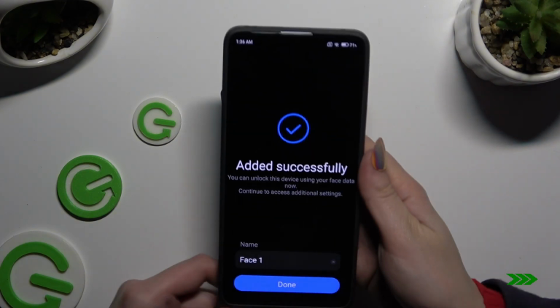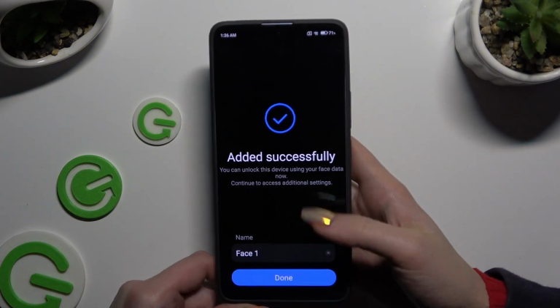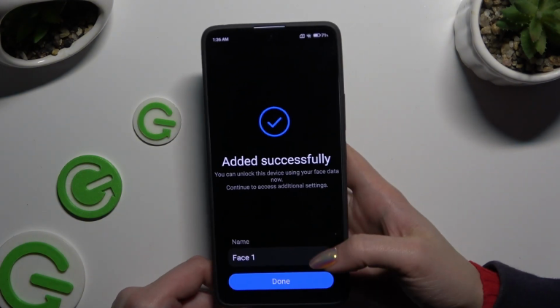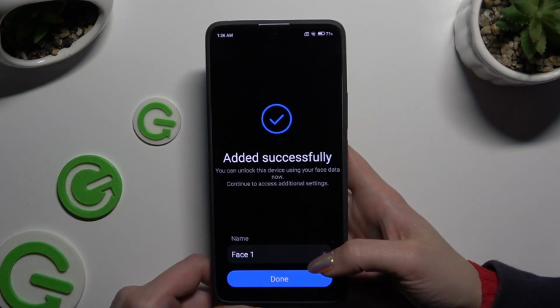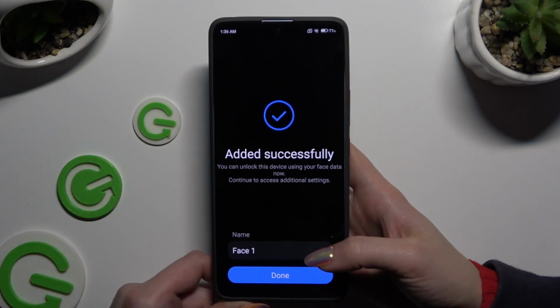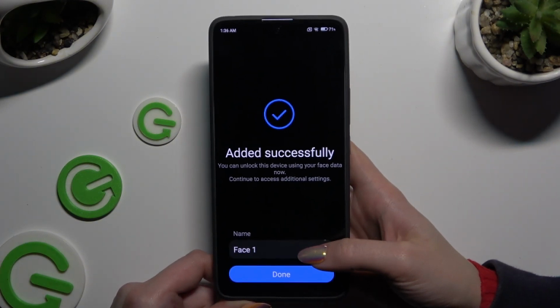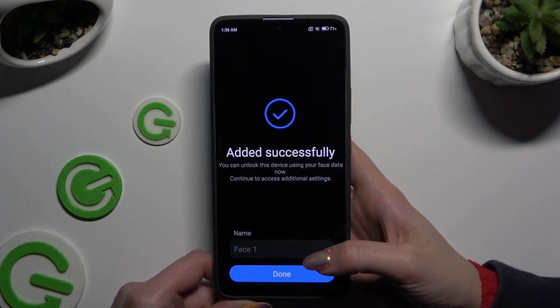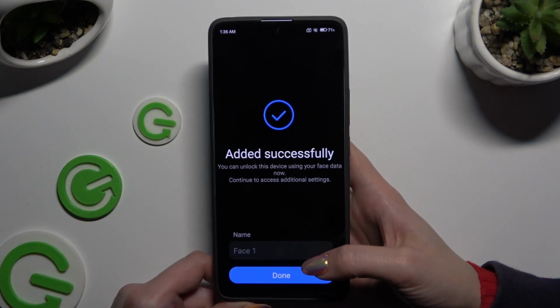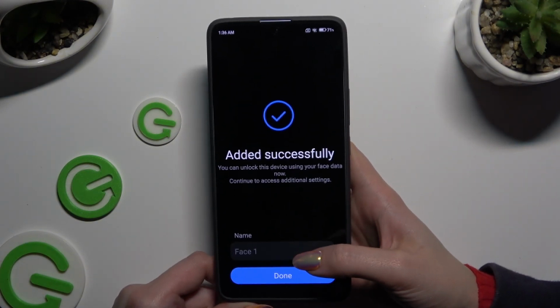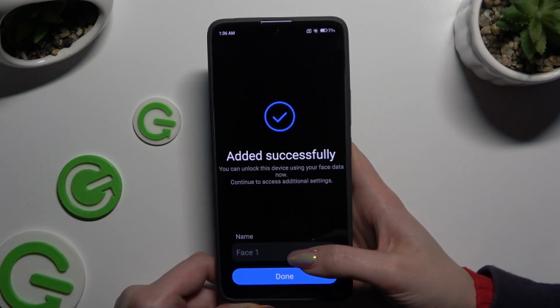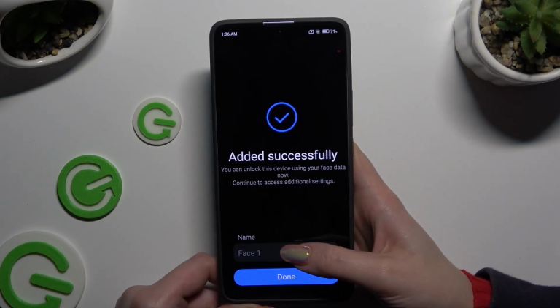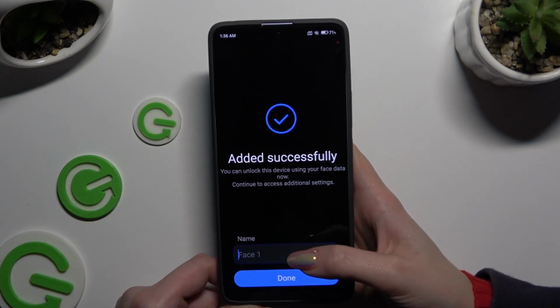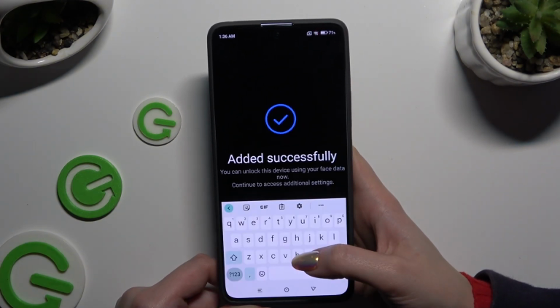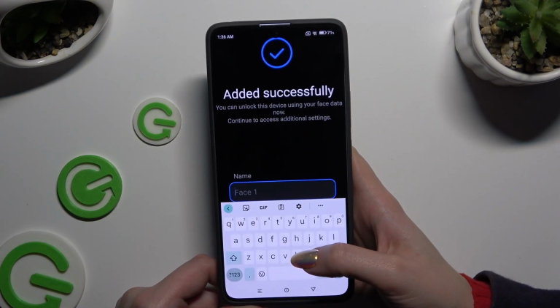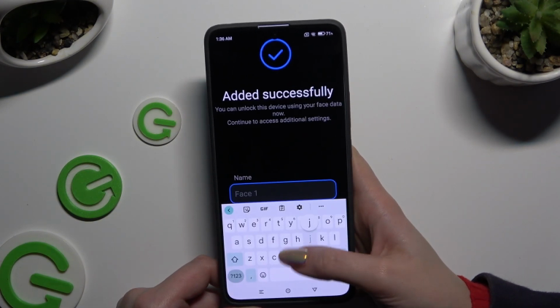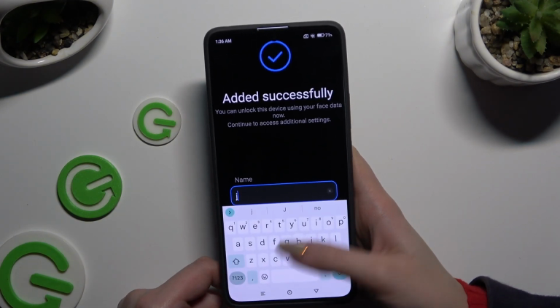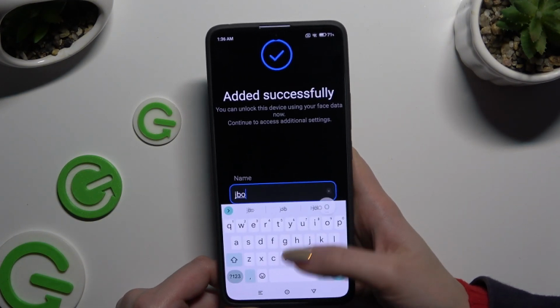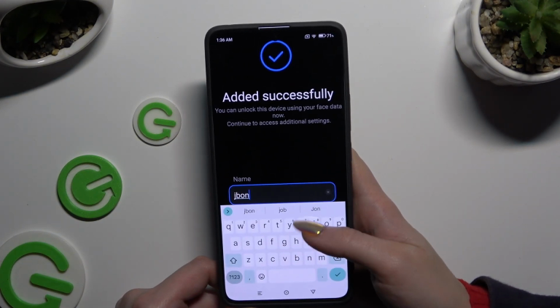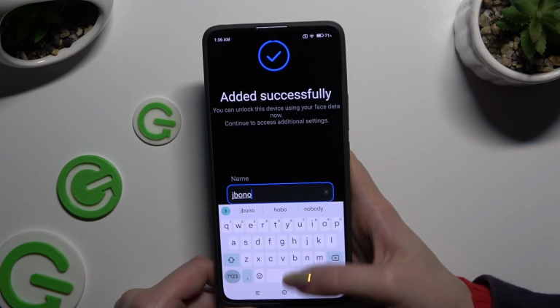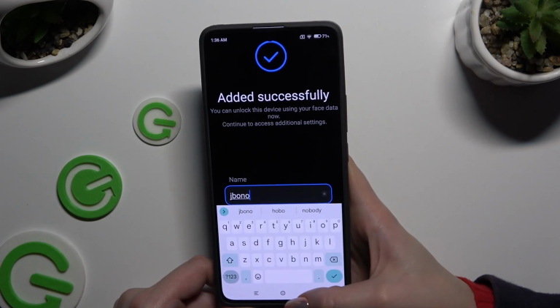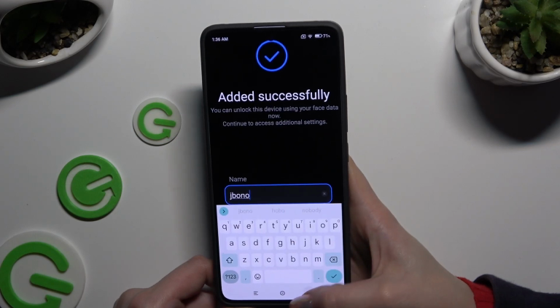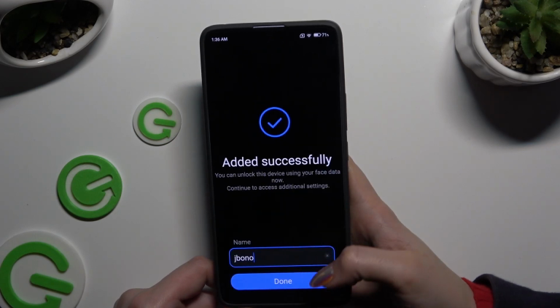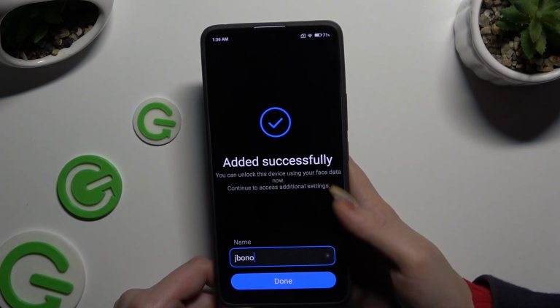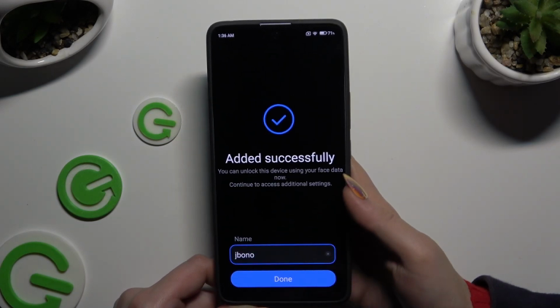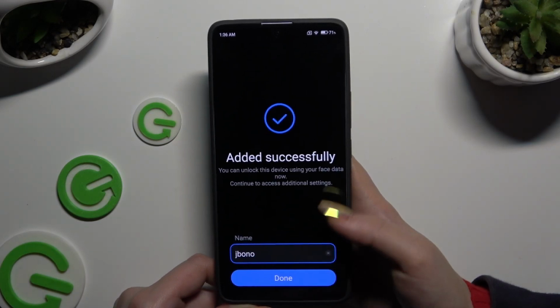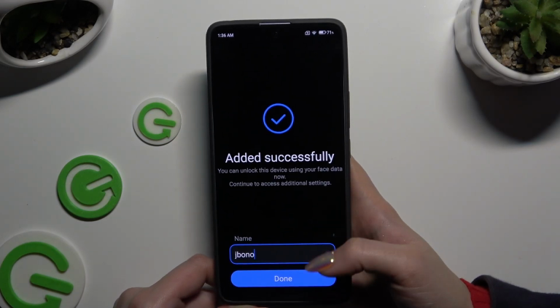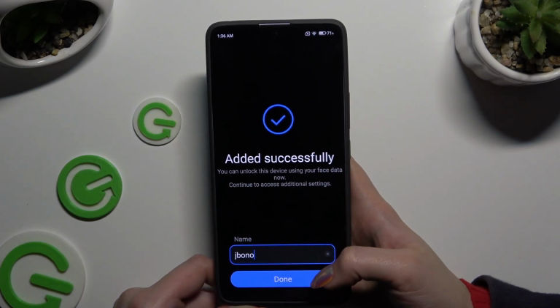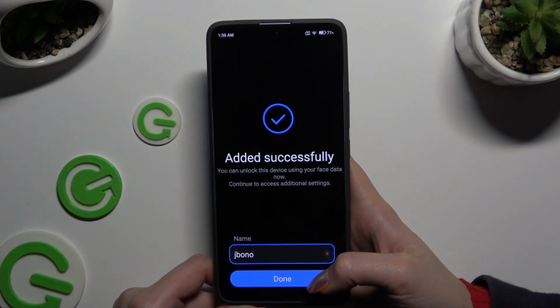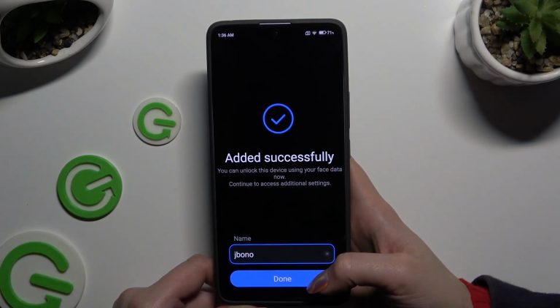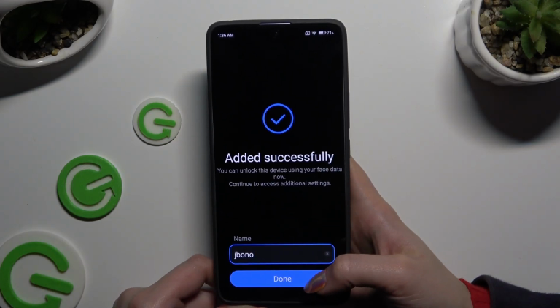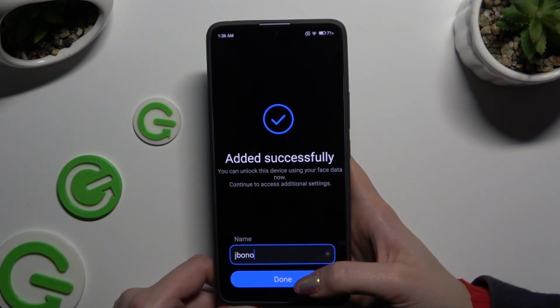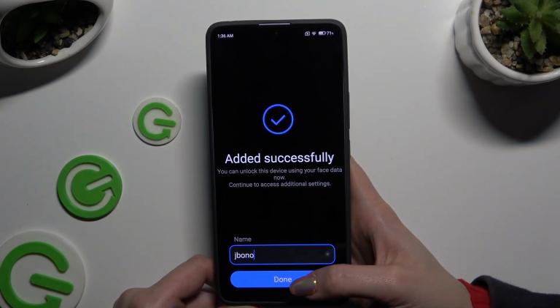Now you can name your face data however you want to, and when you're finished, hit Done.